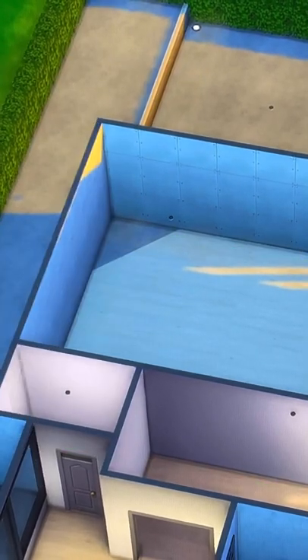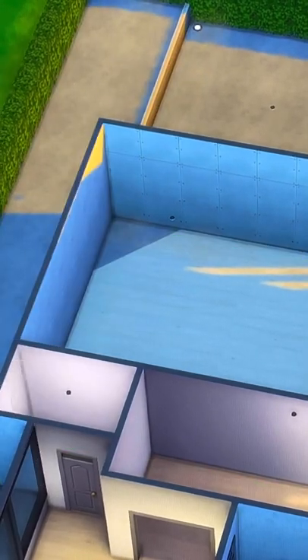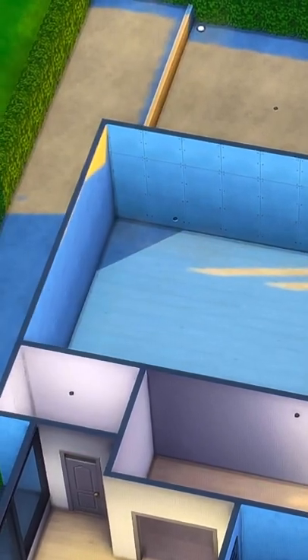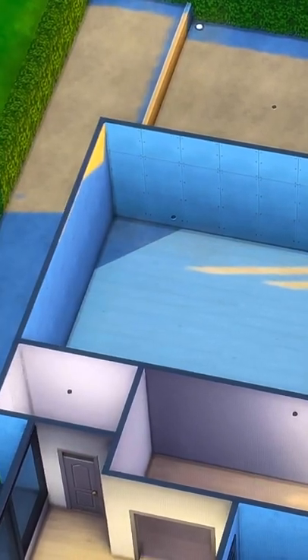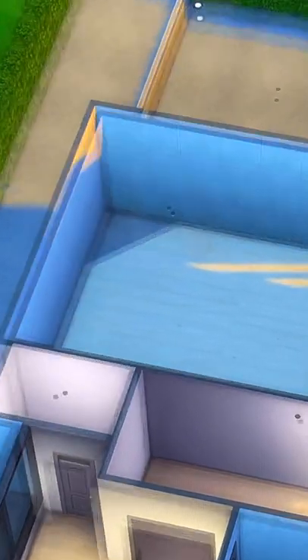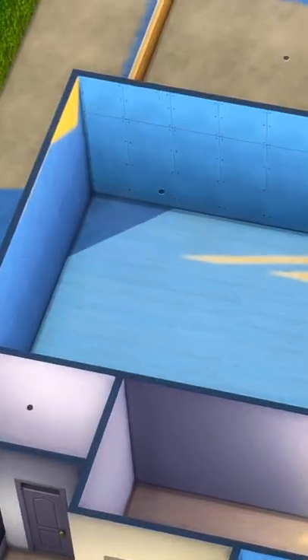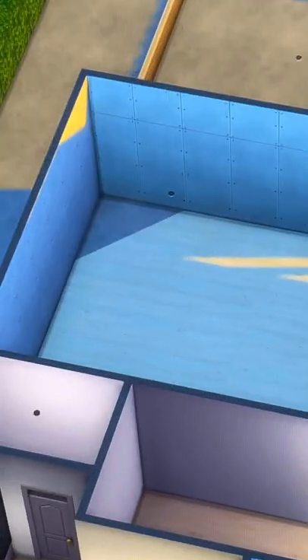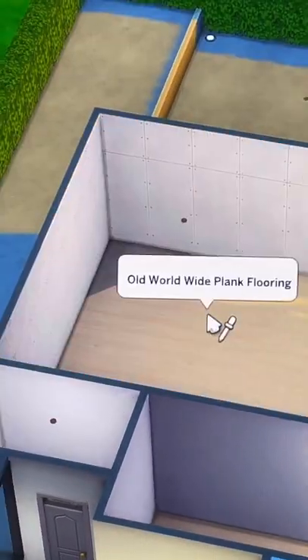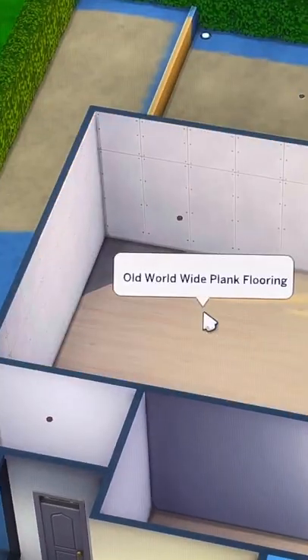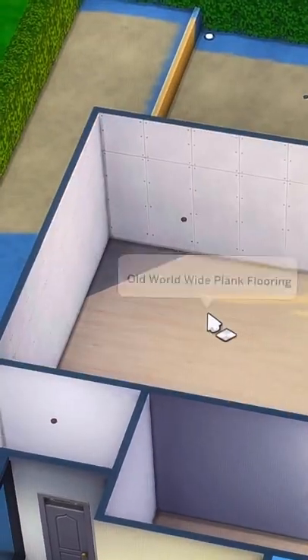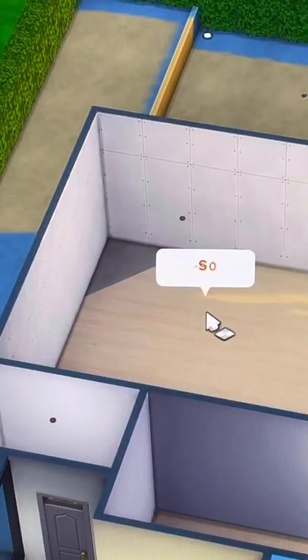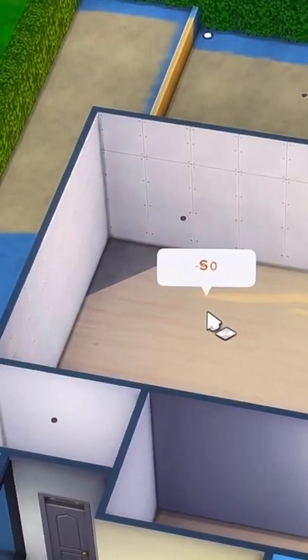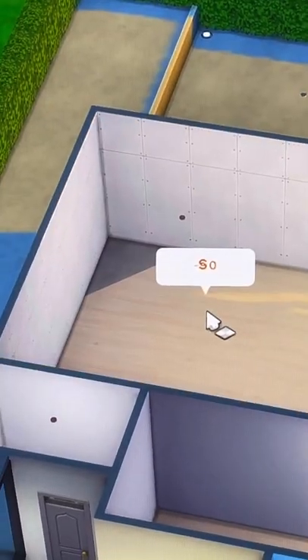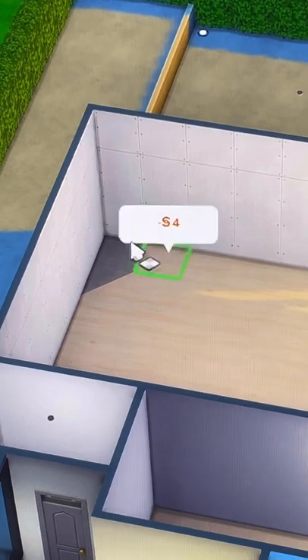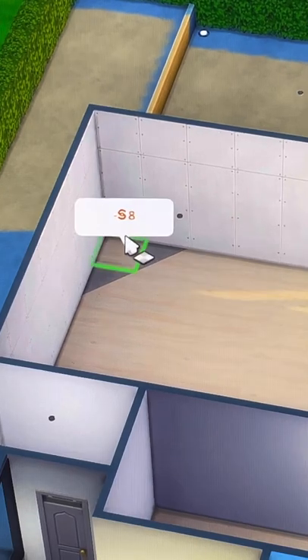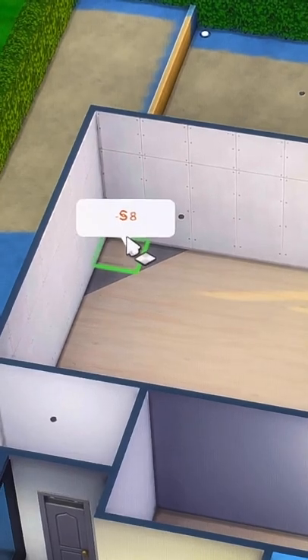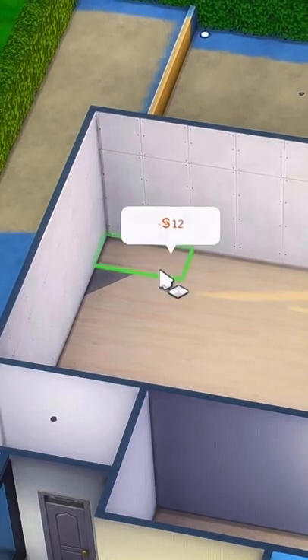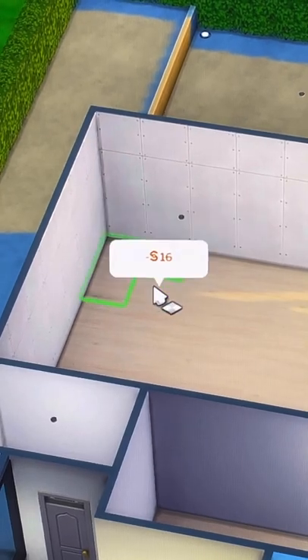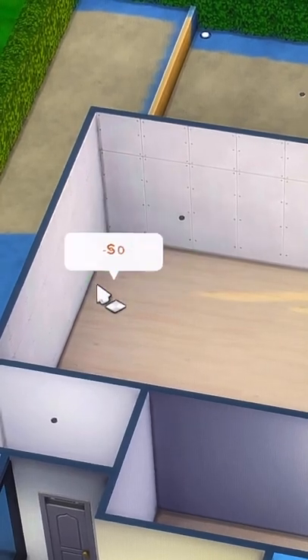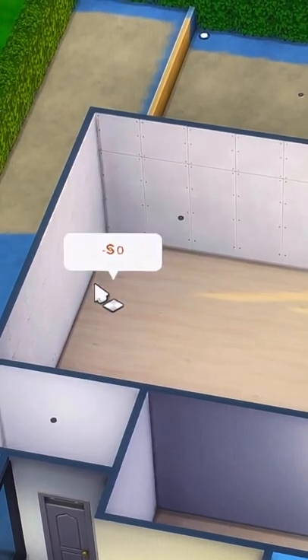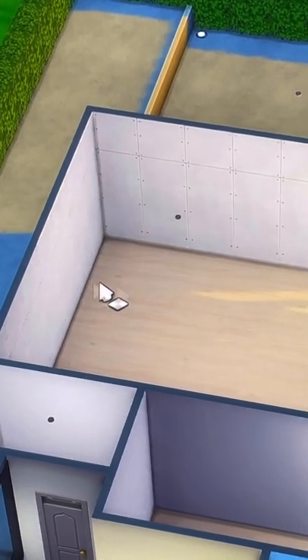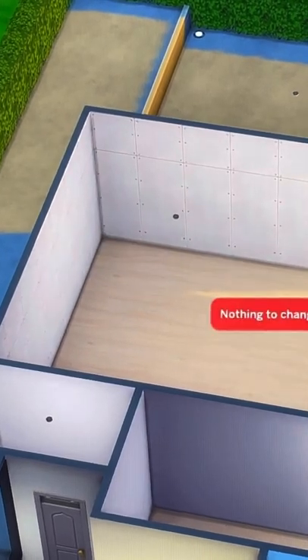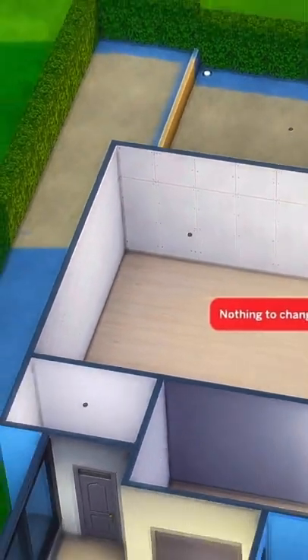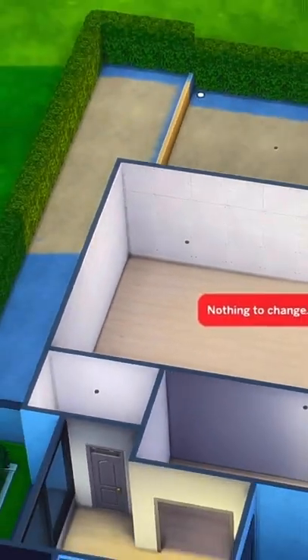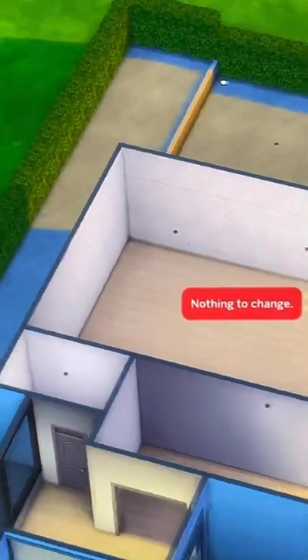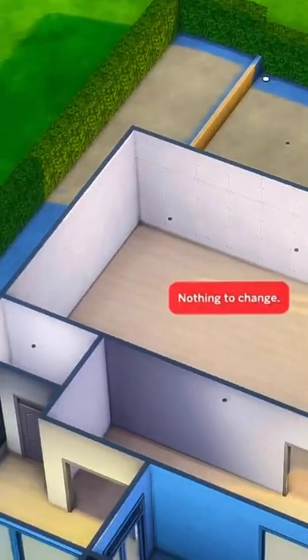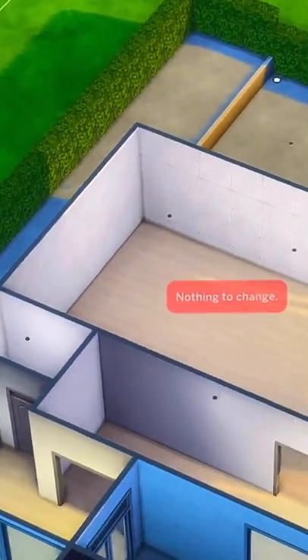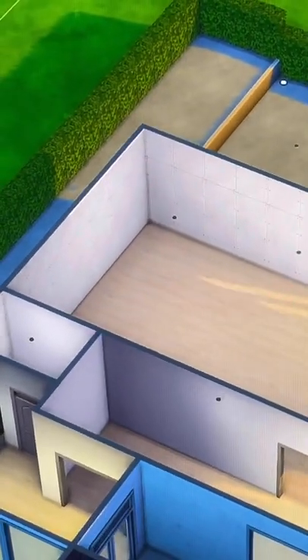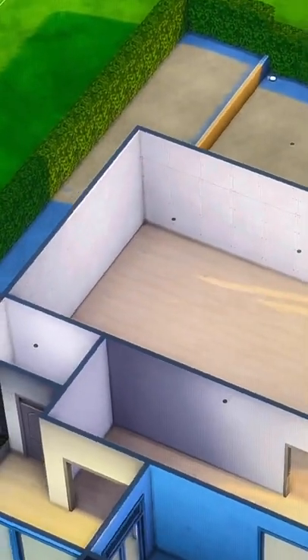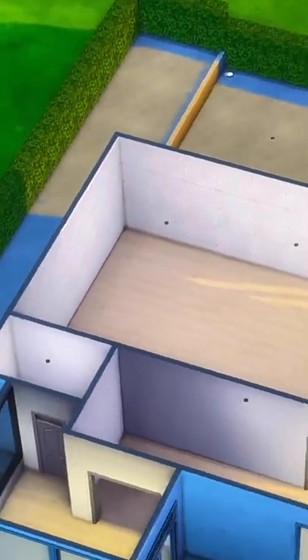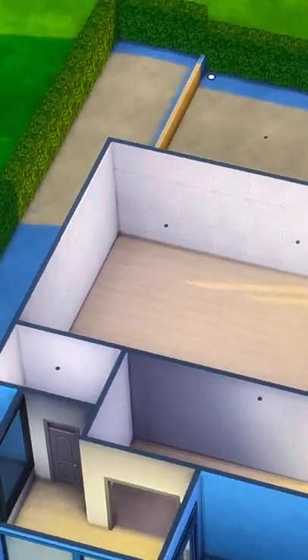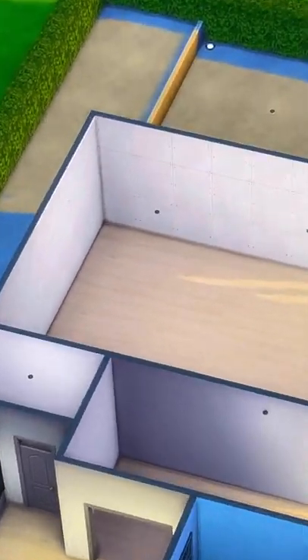Take your original flooring to fill in that awkward triangle that you'll have, and voila! It should look something like this, and then you can decorate.